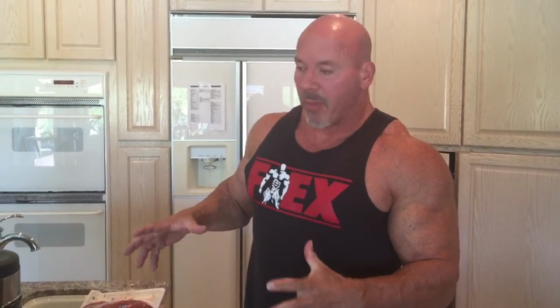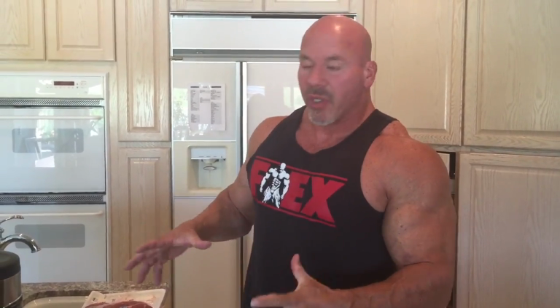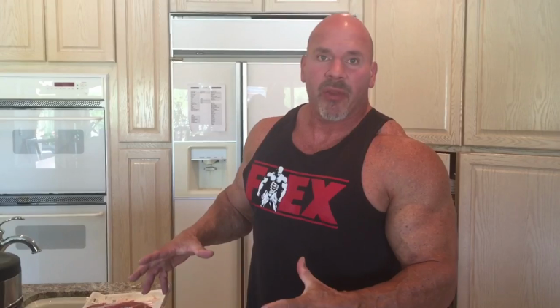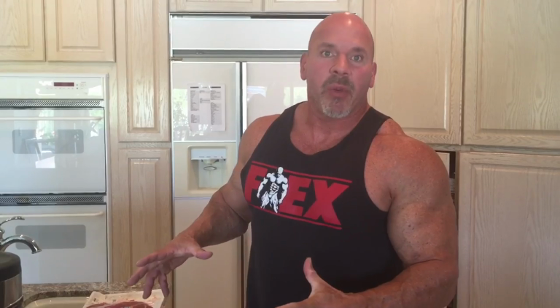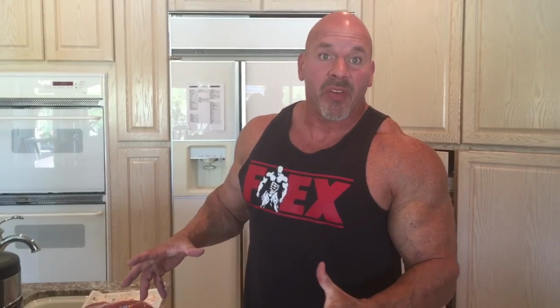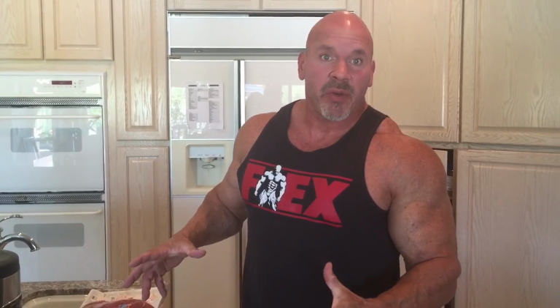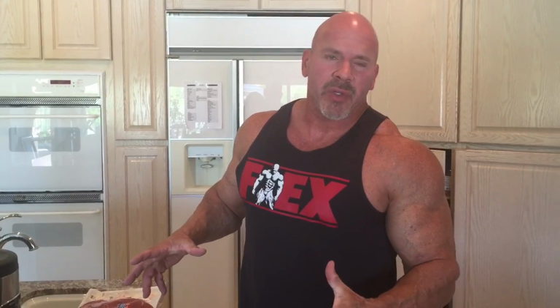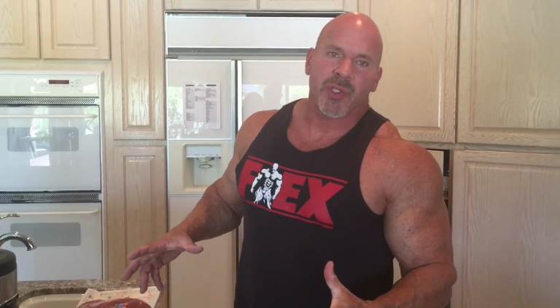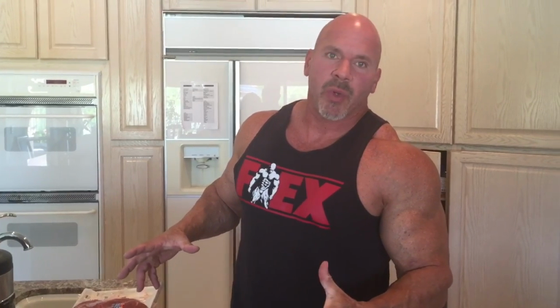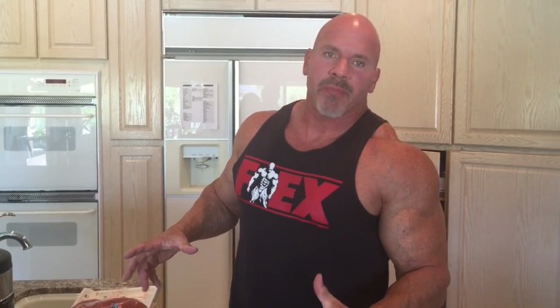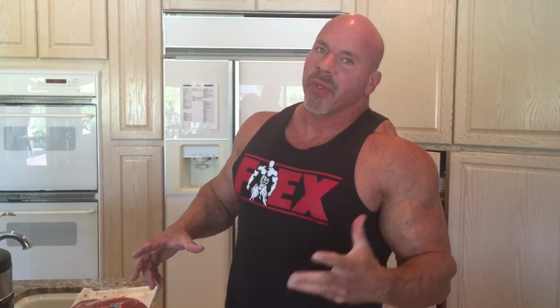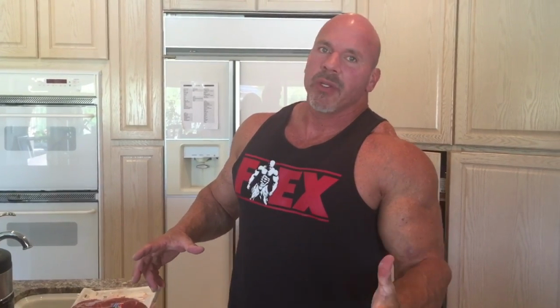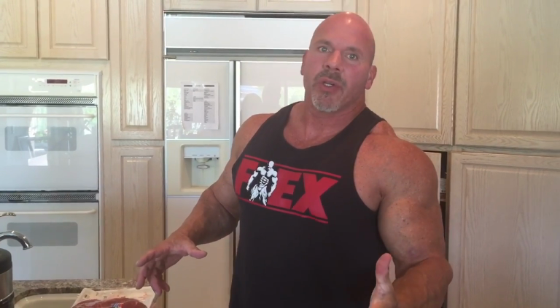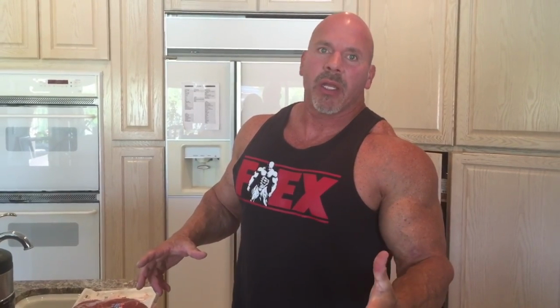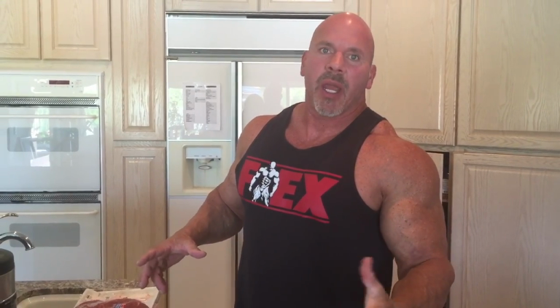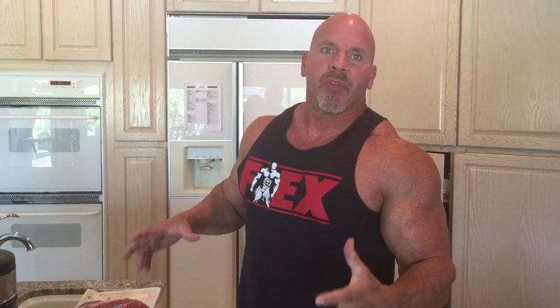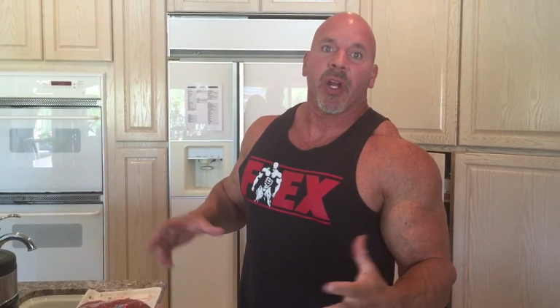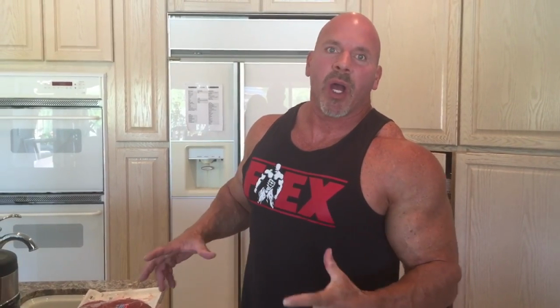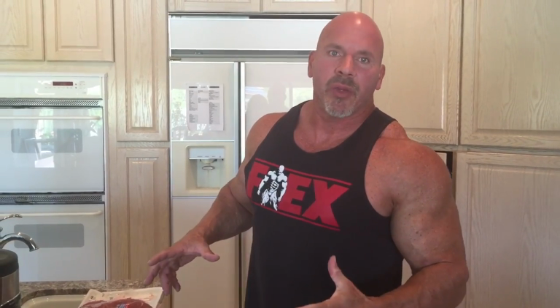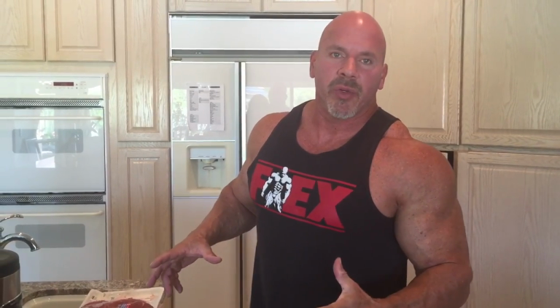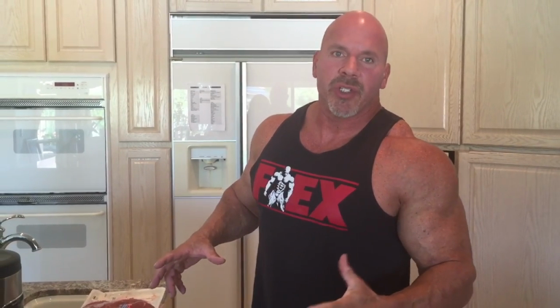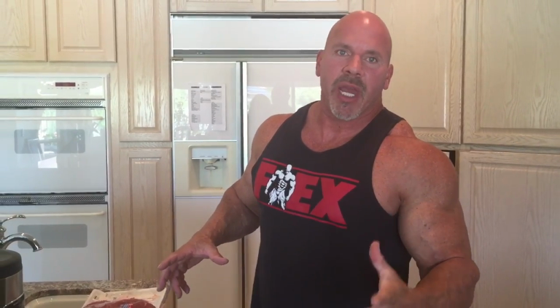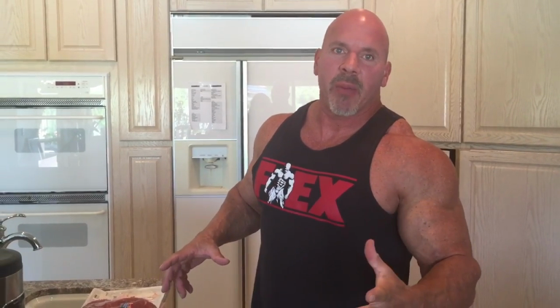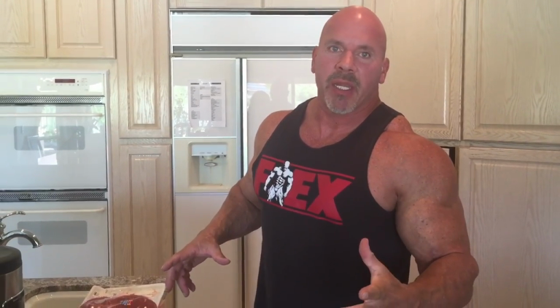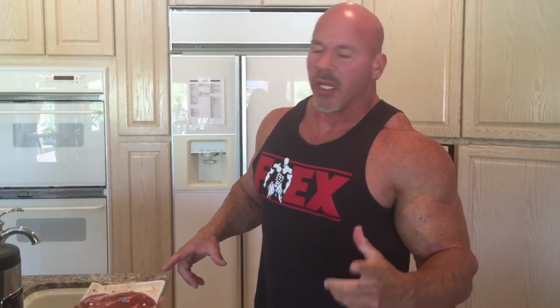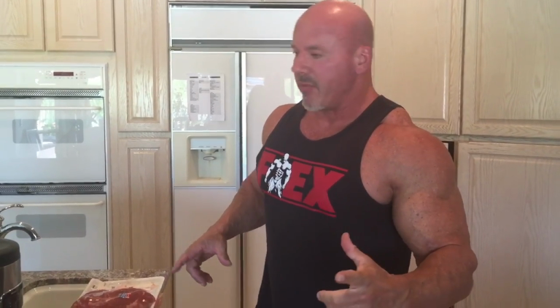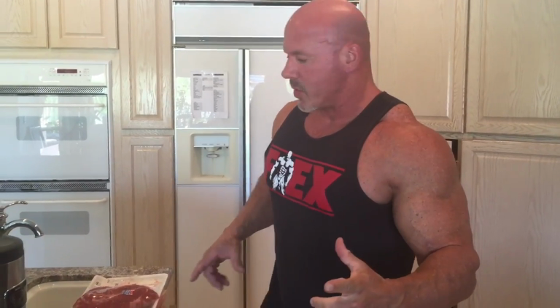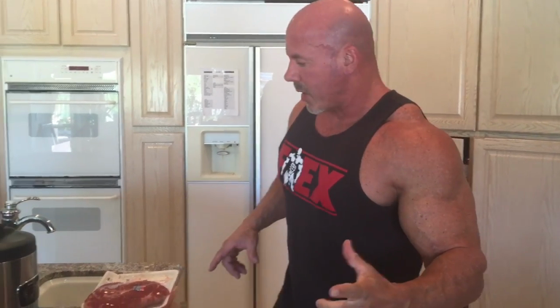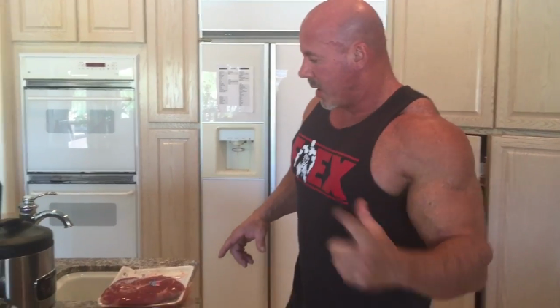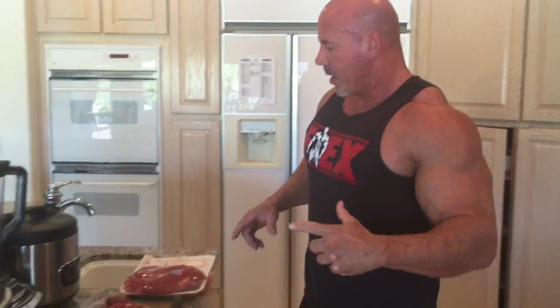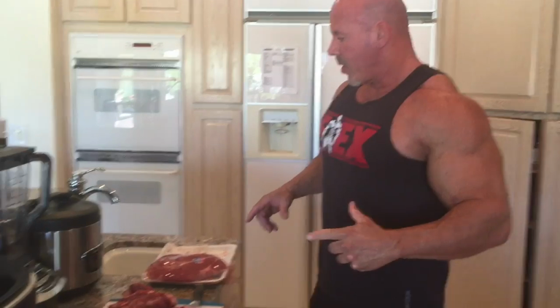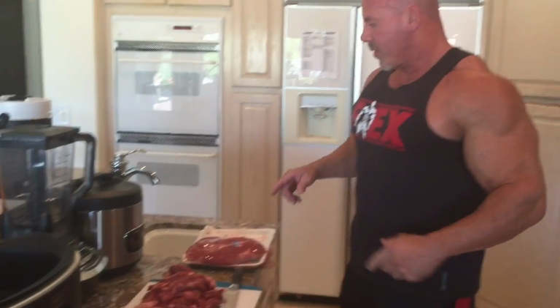I'm putting together one of my favorite meals this morning. I turned on the camera, figured I'd walk you through it, show you how I make it. I love this one. Come on over.